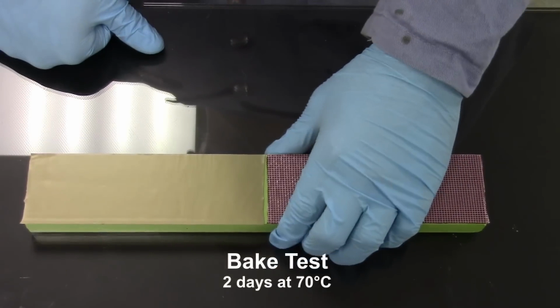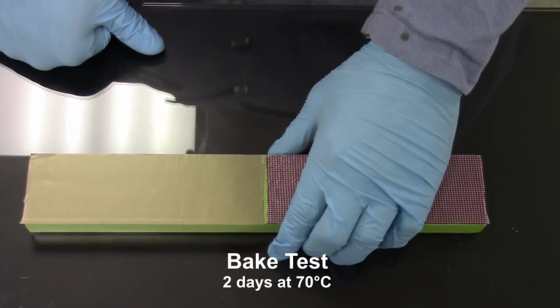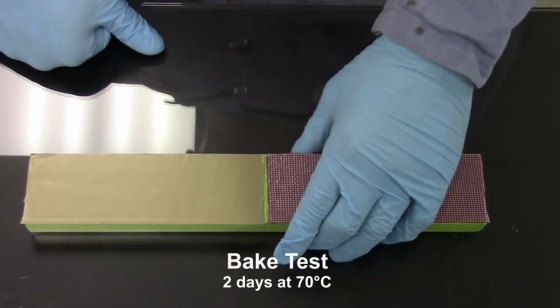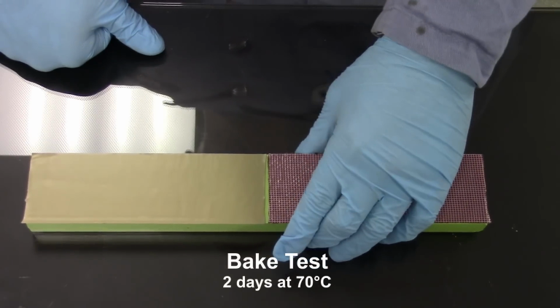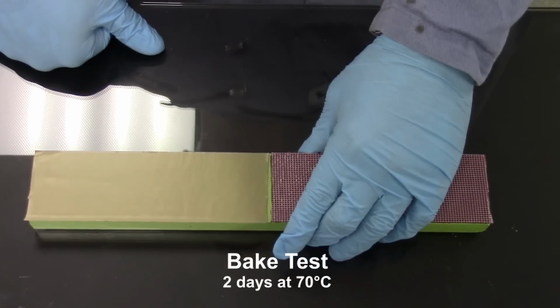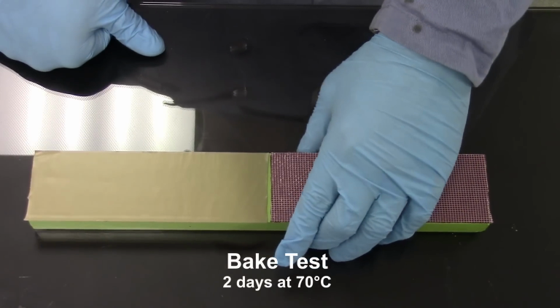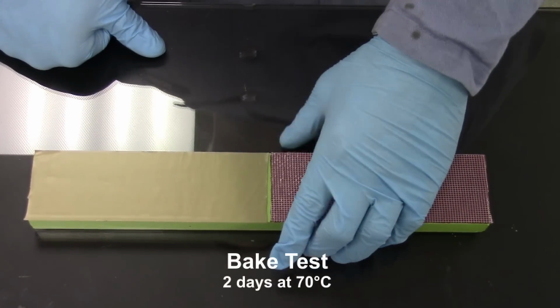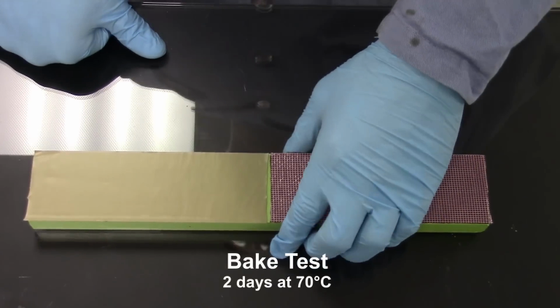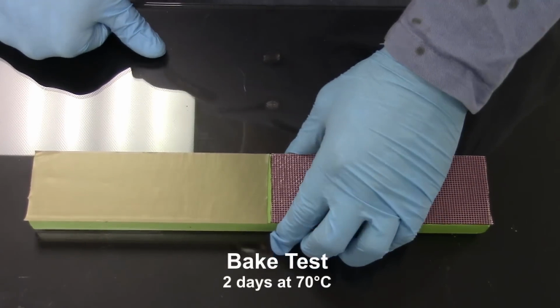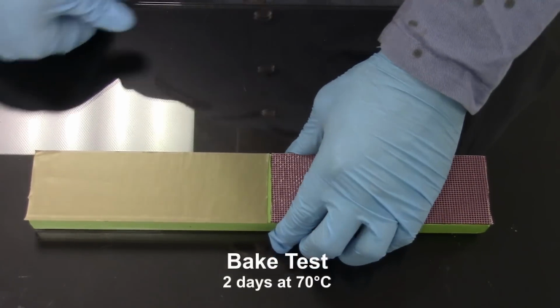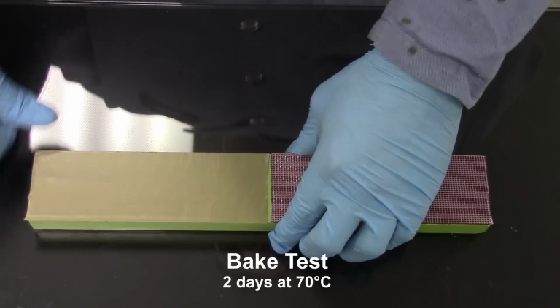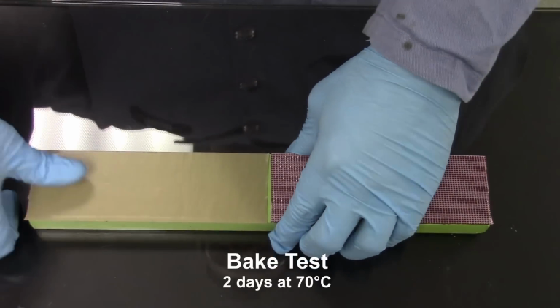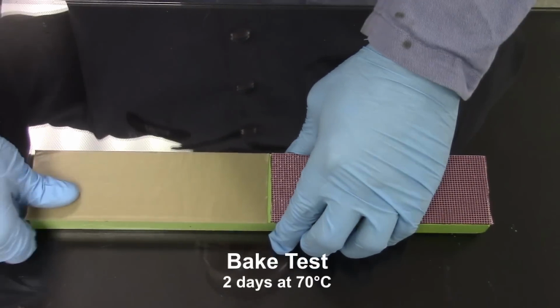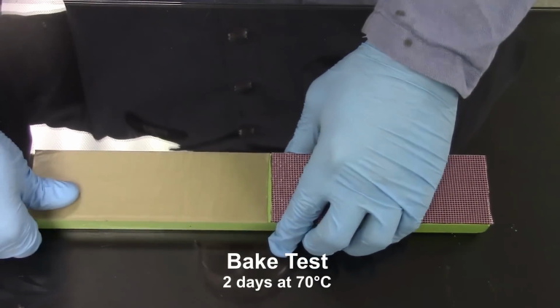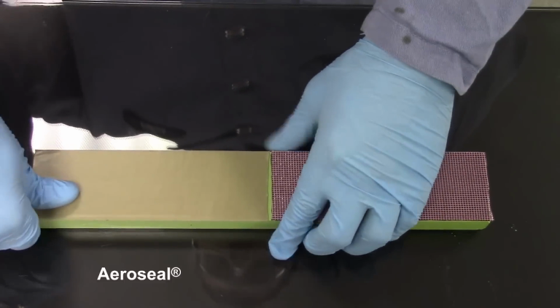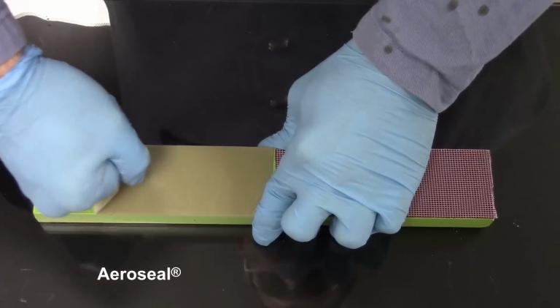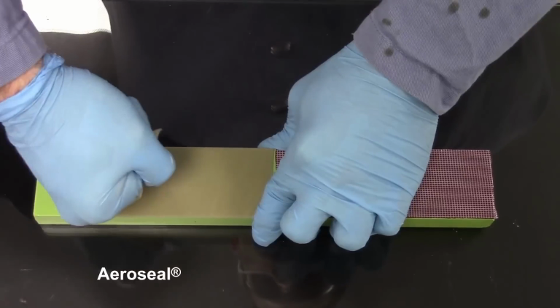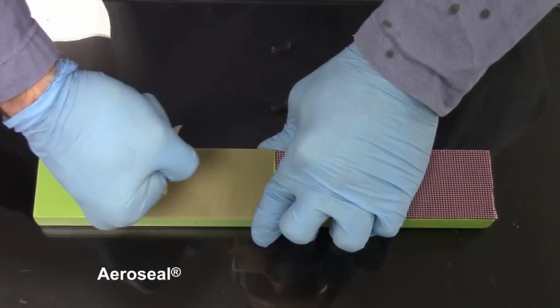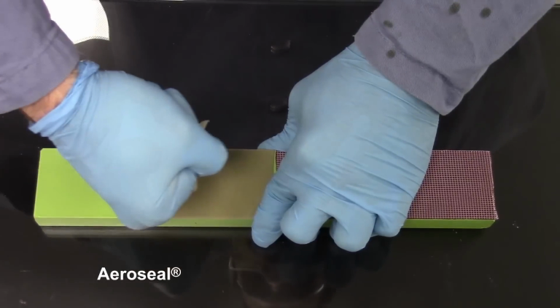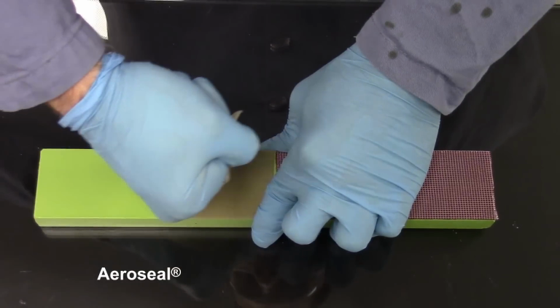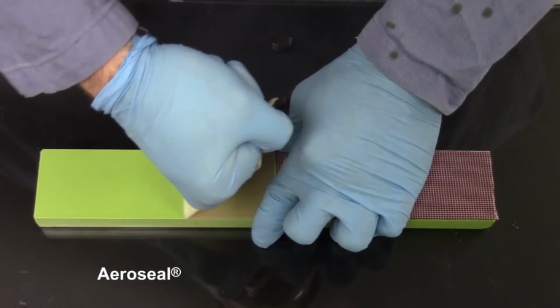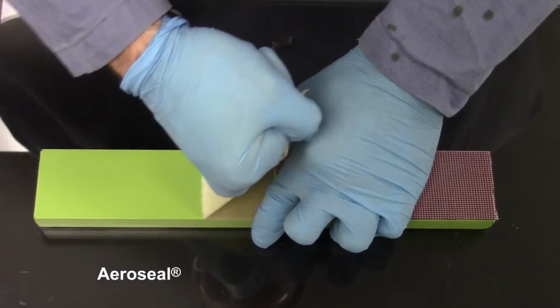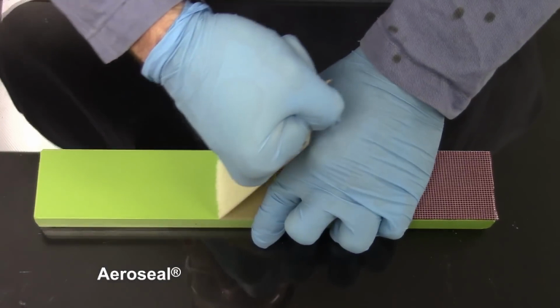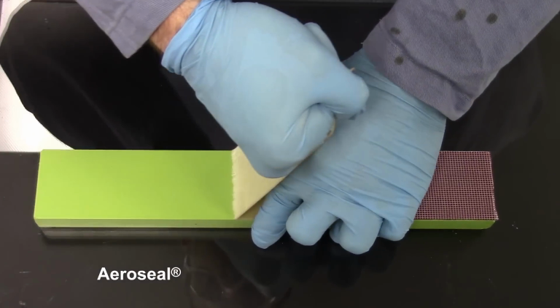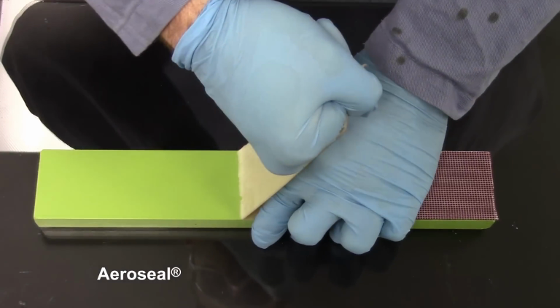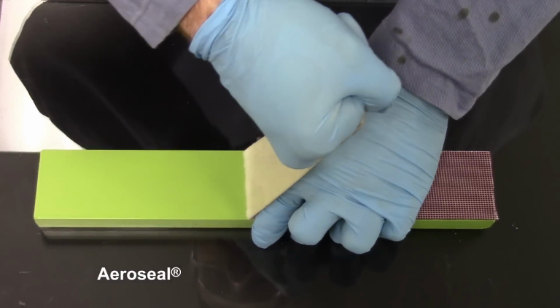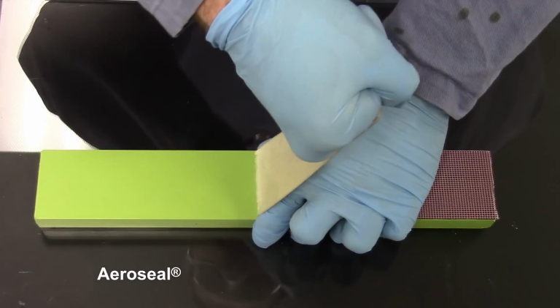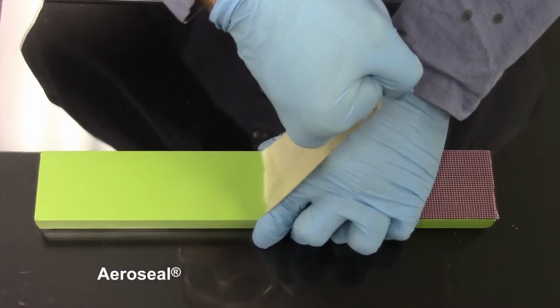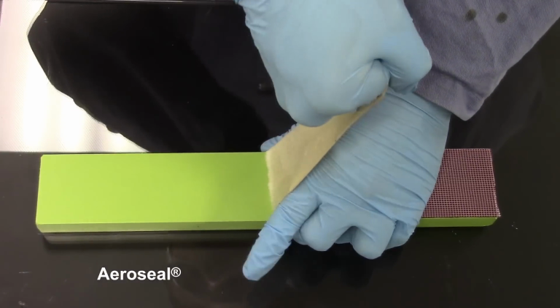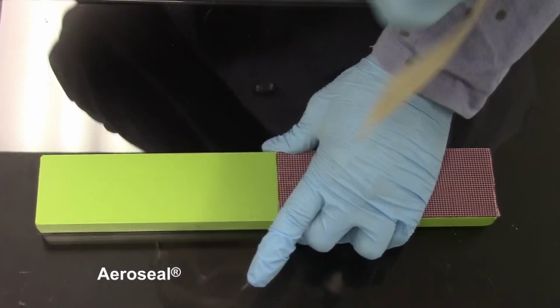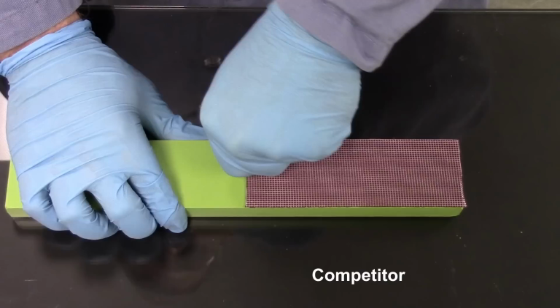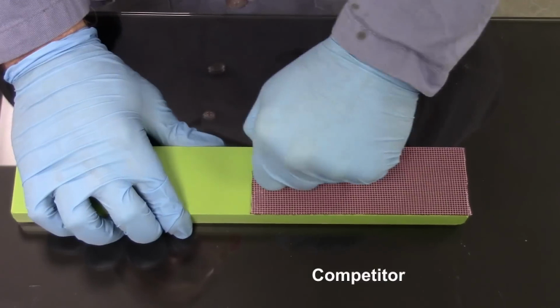And when it's time for a maintenance check, AeroSeal removes easily, making teardown more efficient.